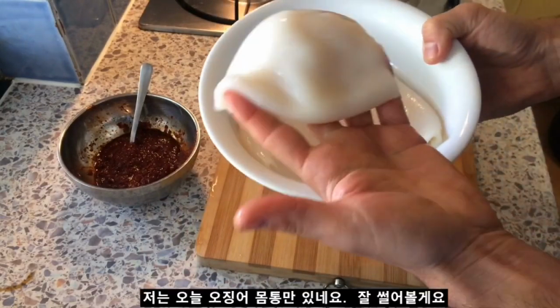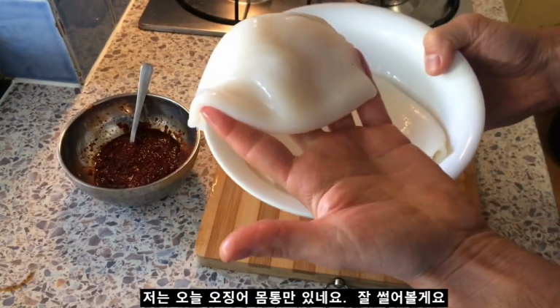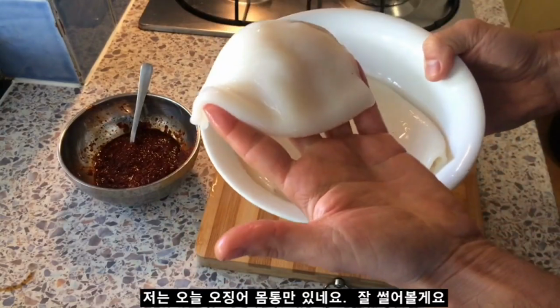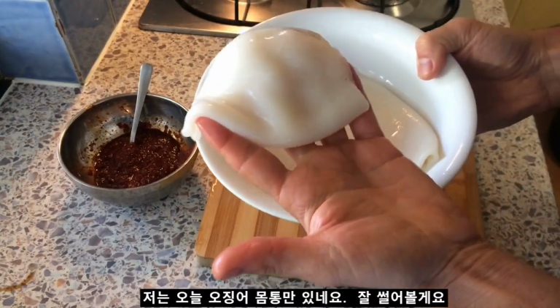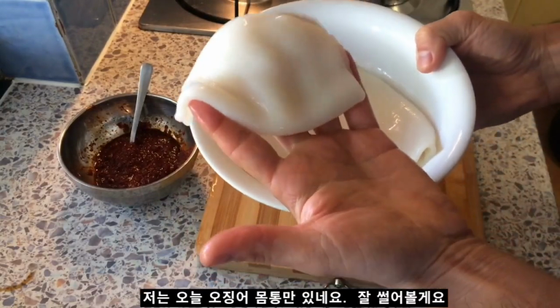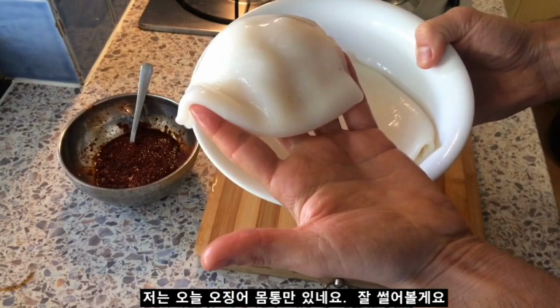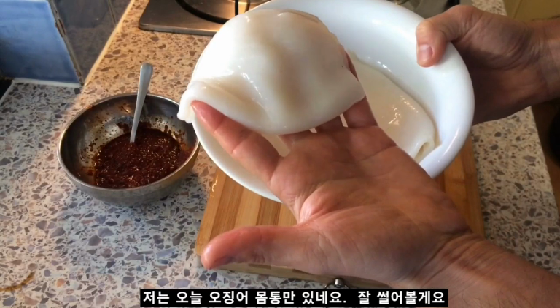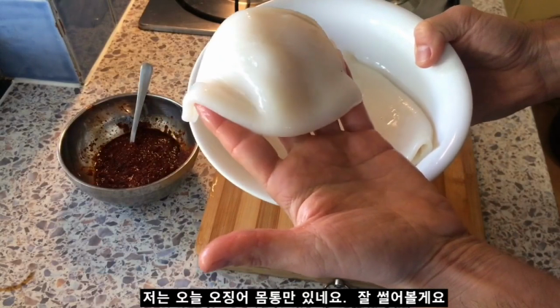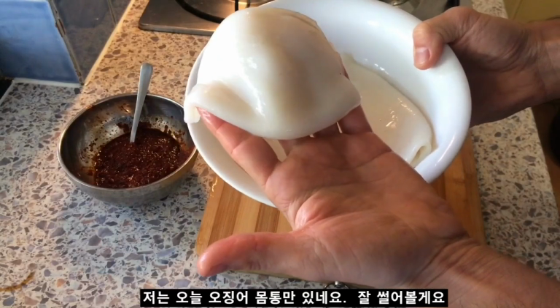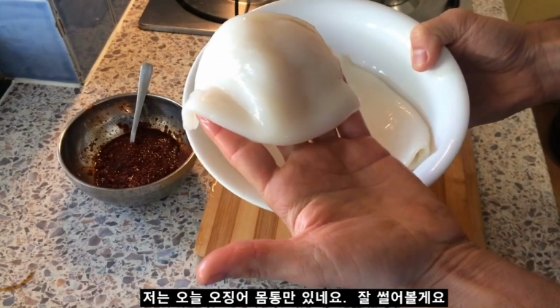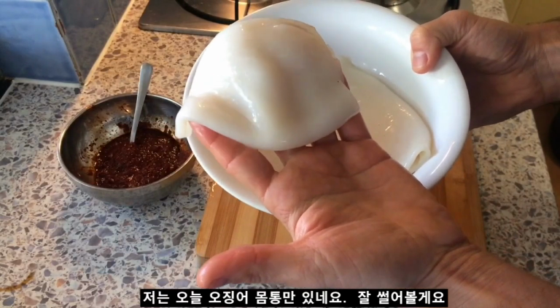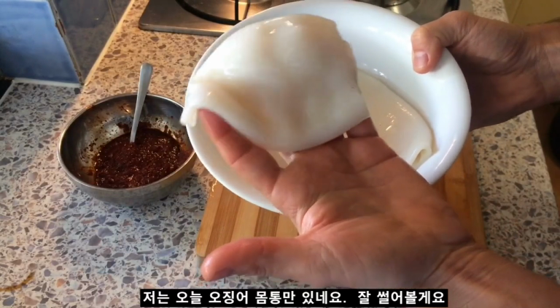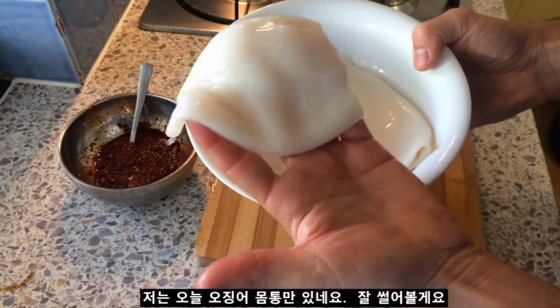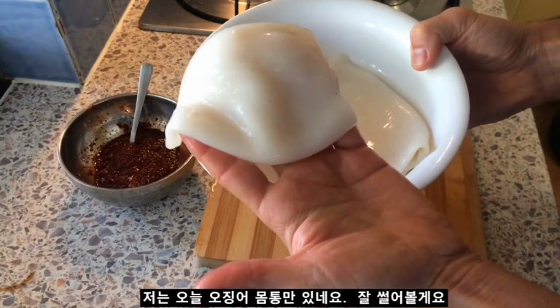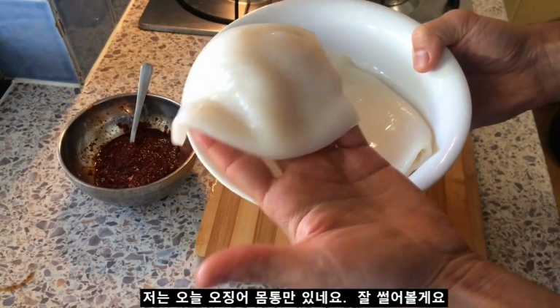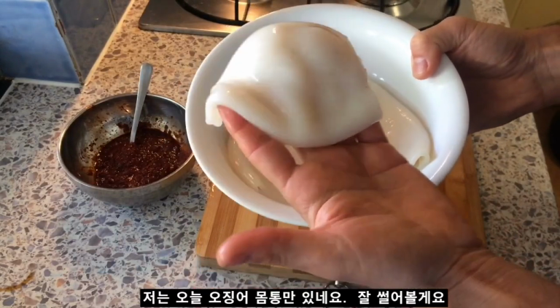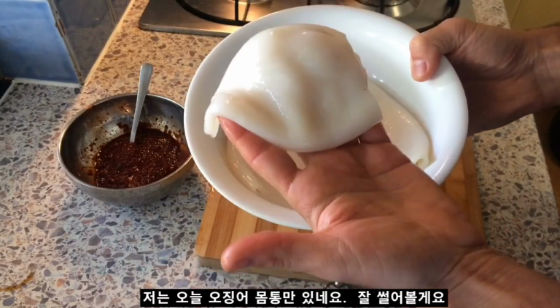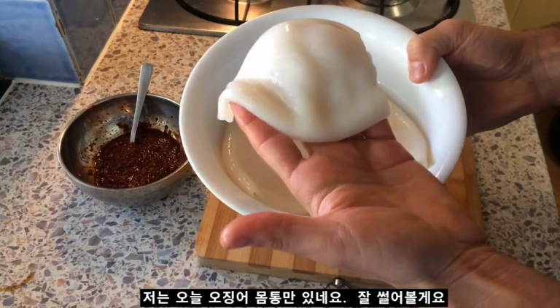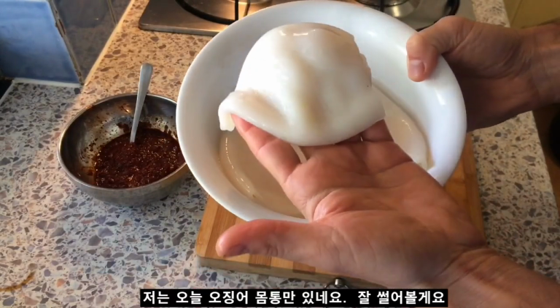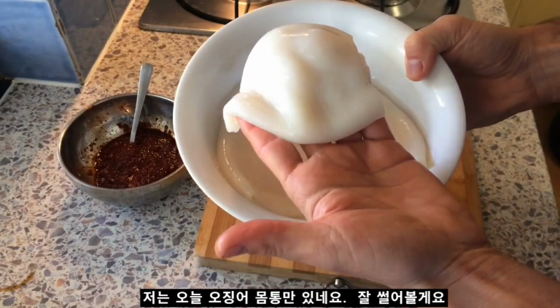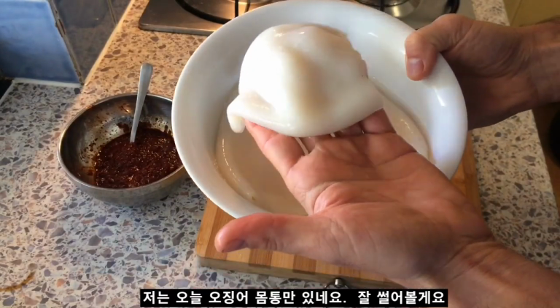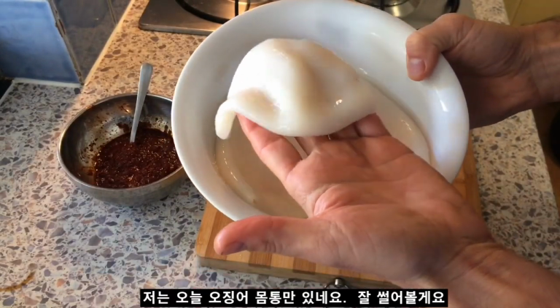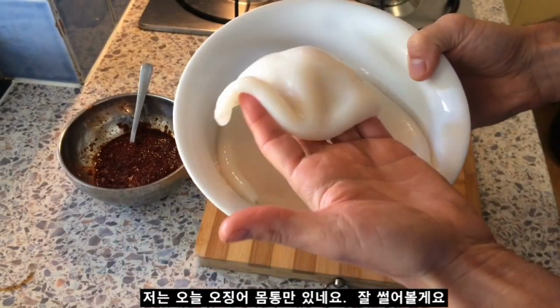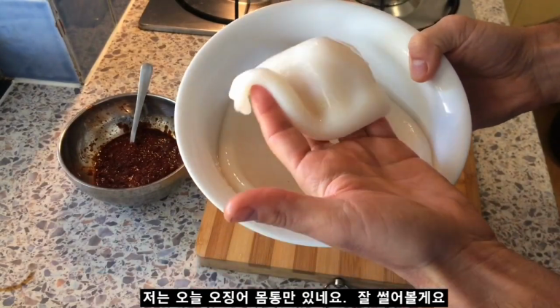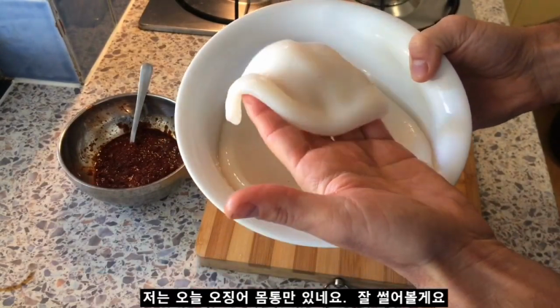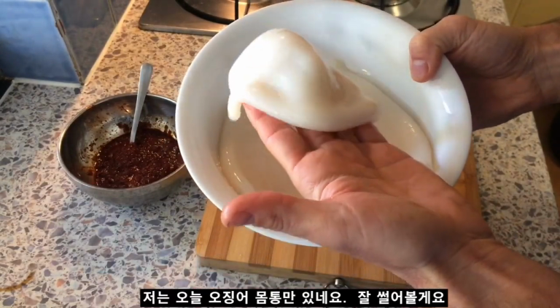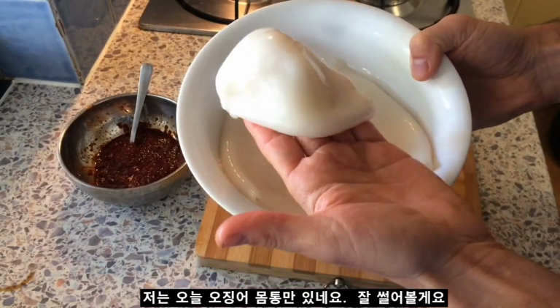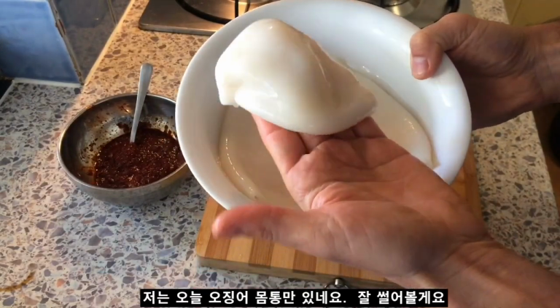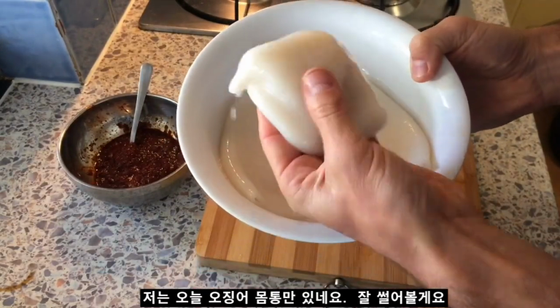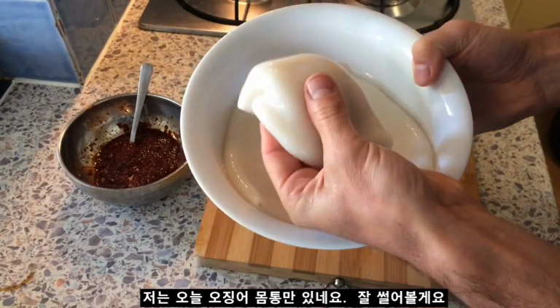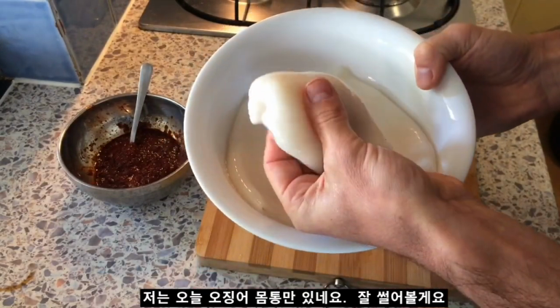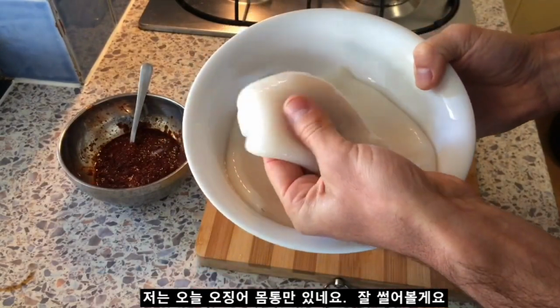If I had a whole squid I would use the tentacles too, but today I've only got tubes so I'm just going to cut them into different sized shapes.